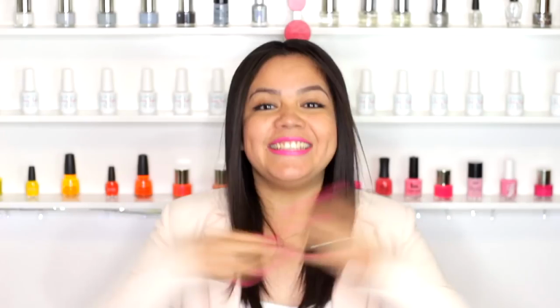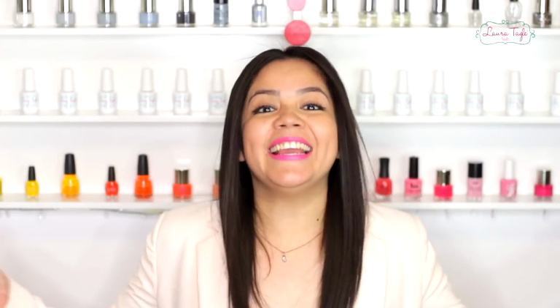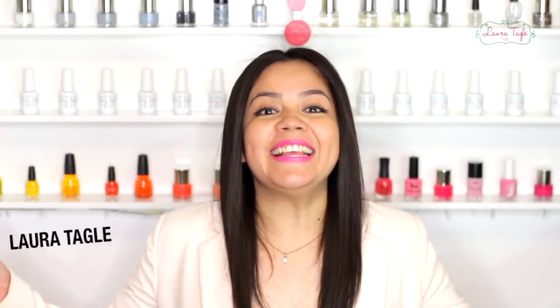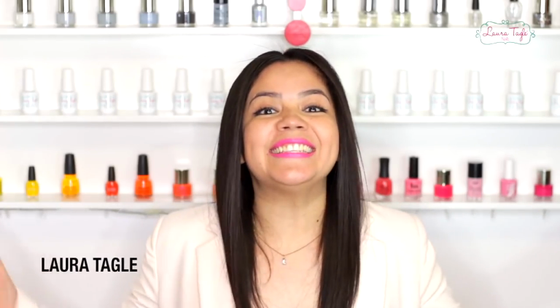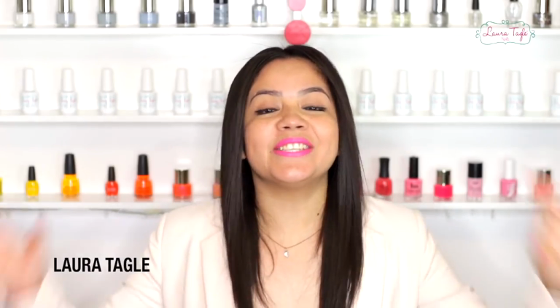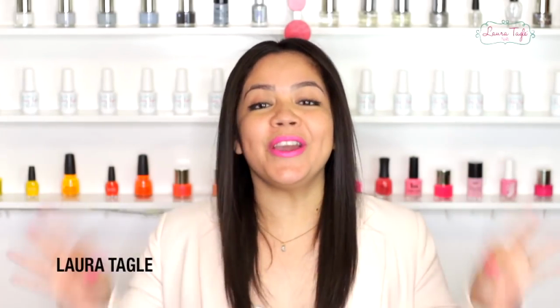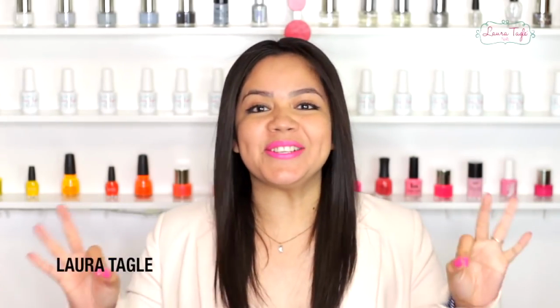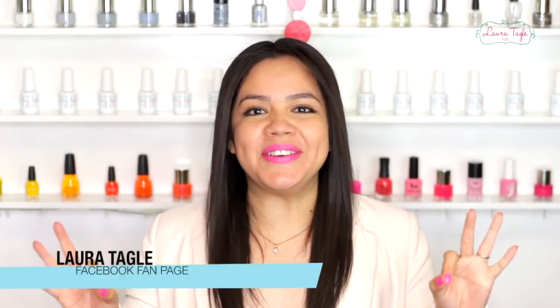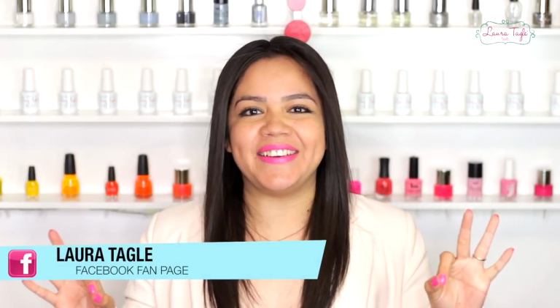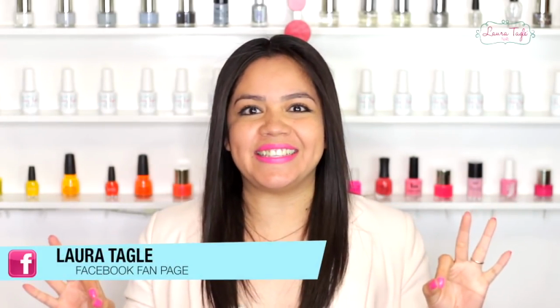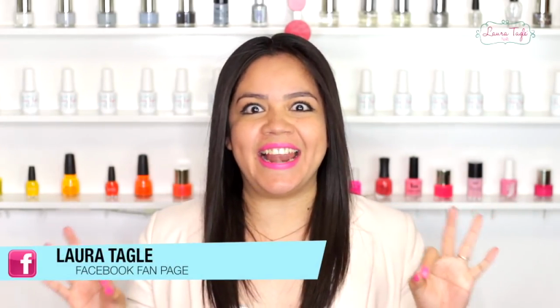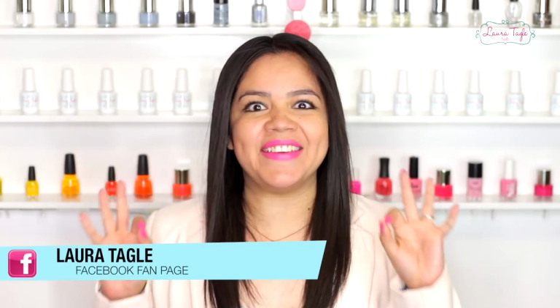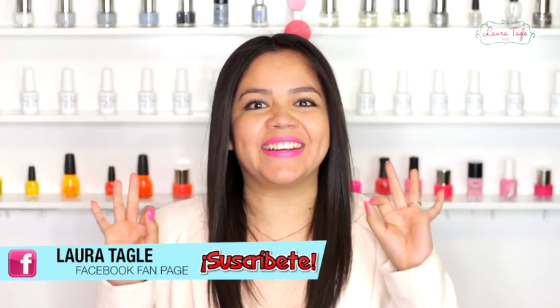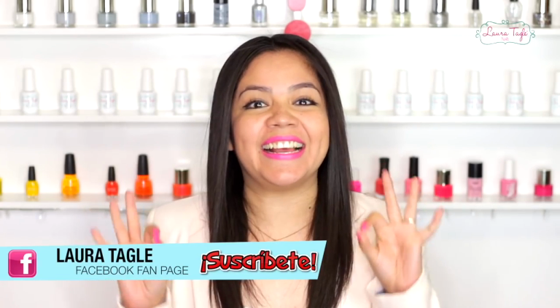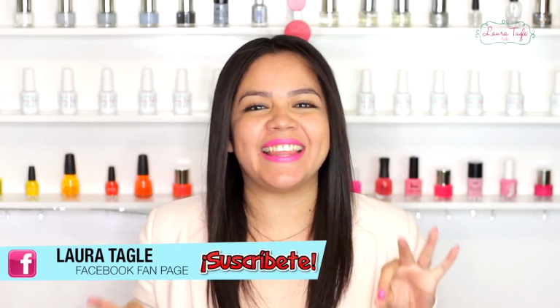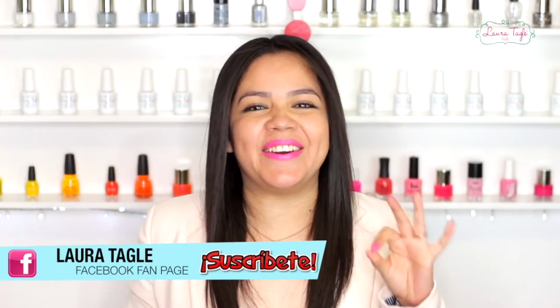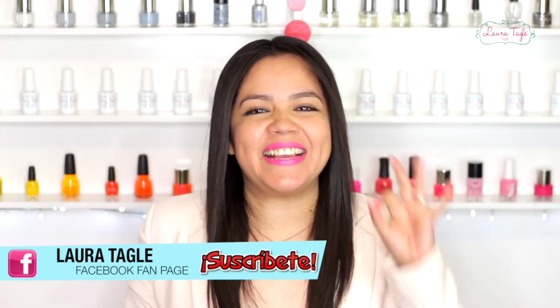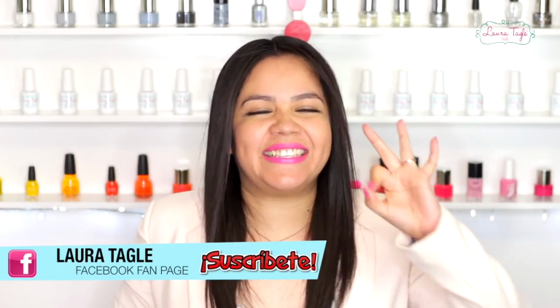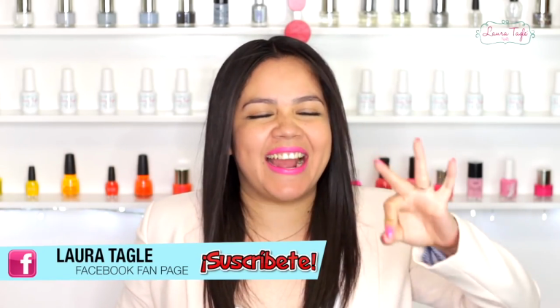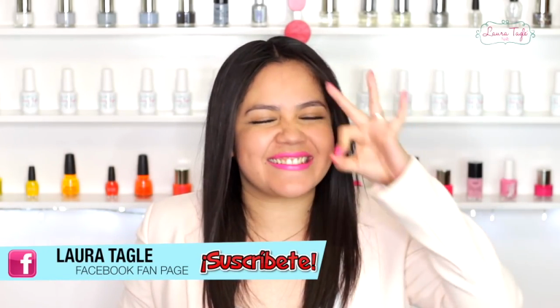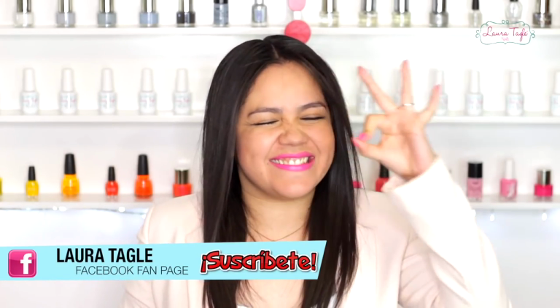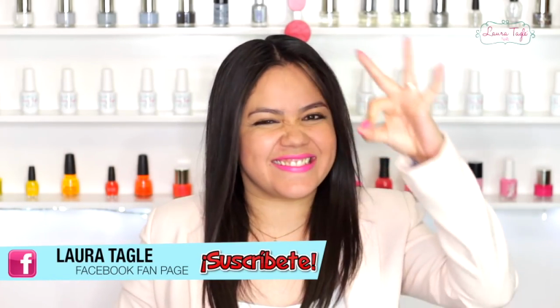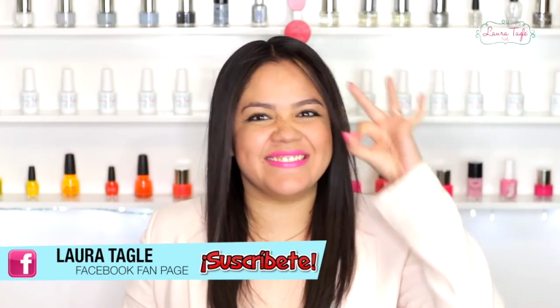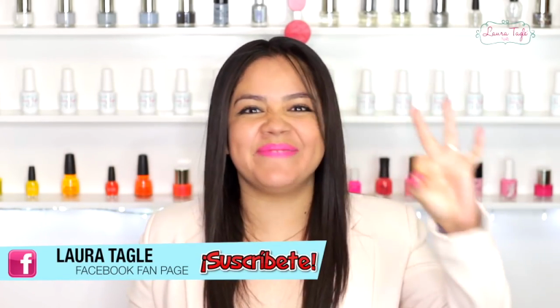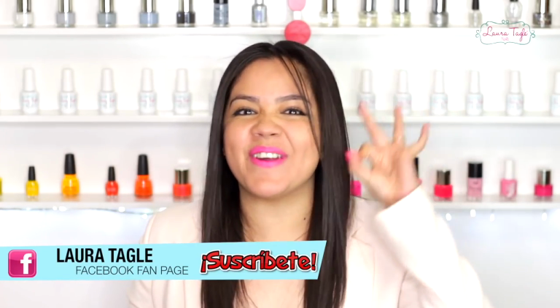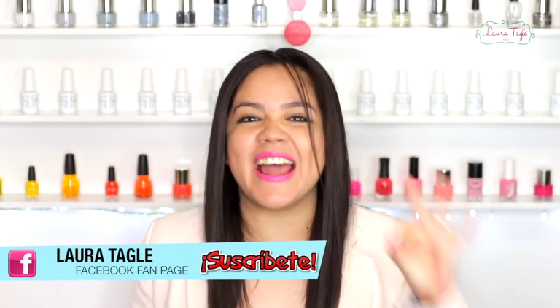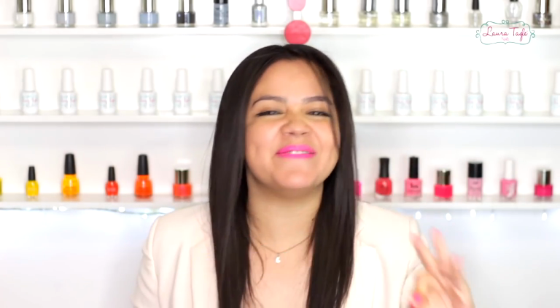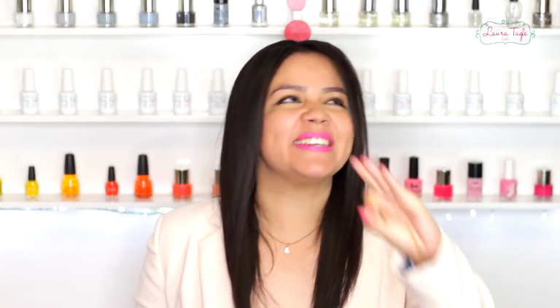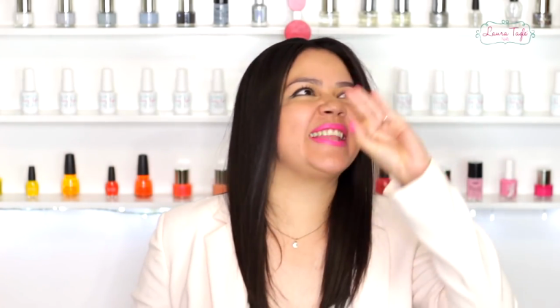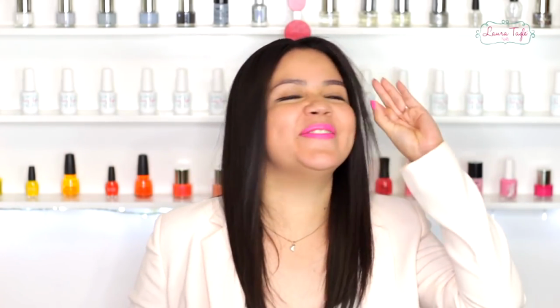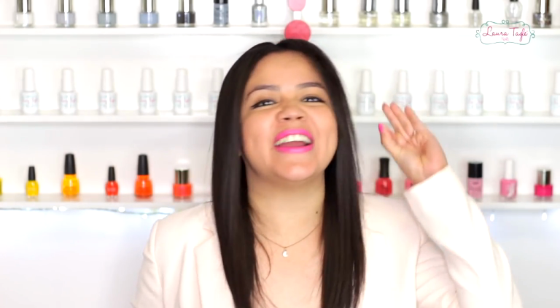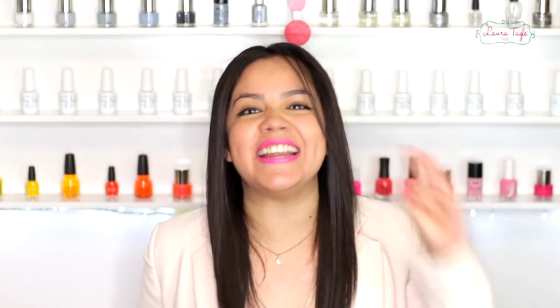YAY QUEEN ARTISTS! It's Thursday and today's video class is — I don't mean to brag — but it's going to be great.